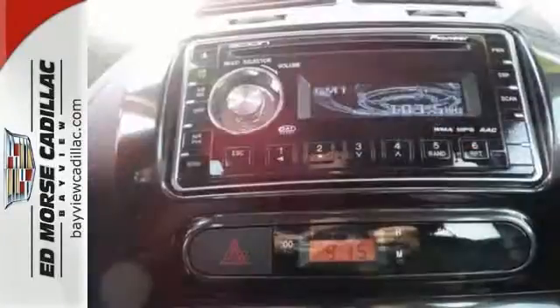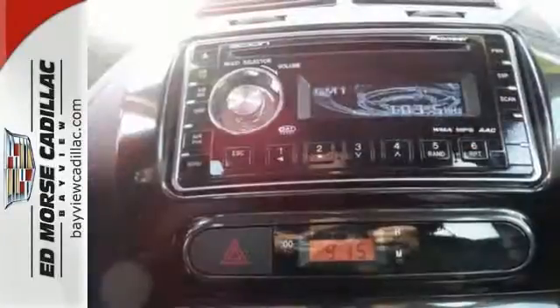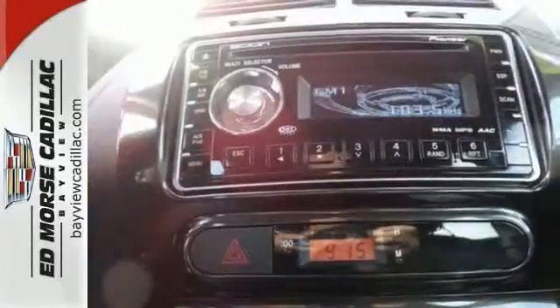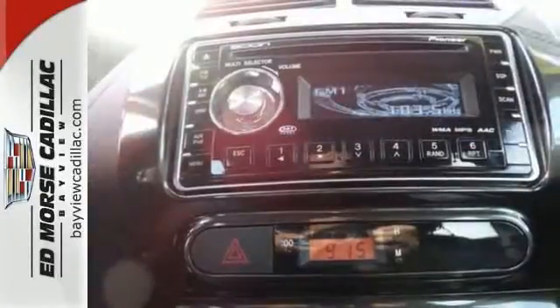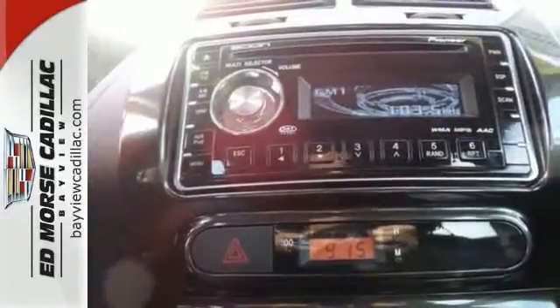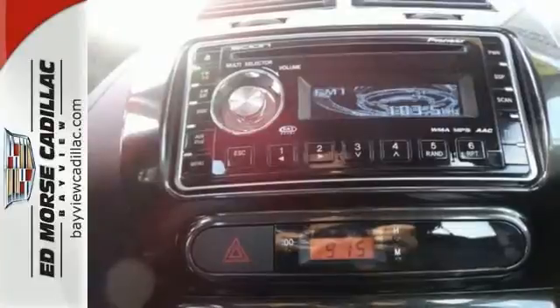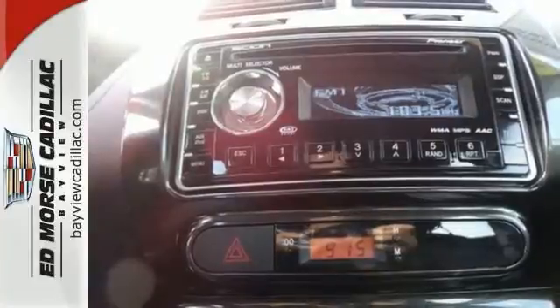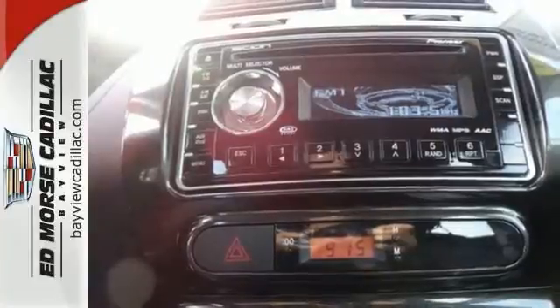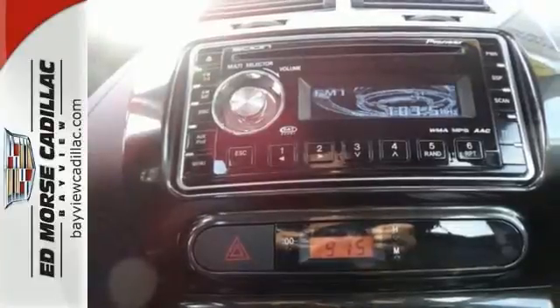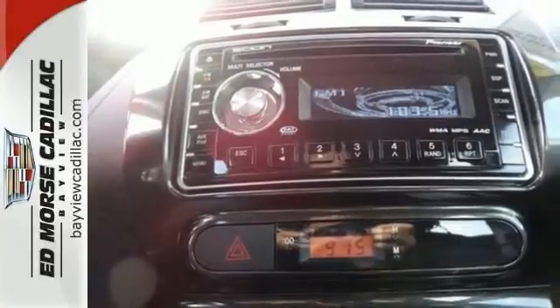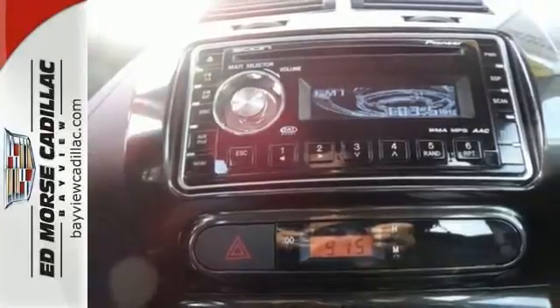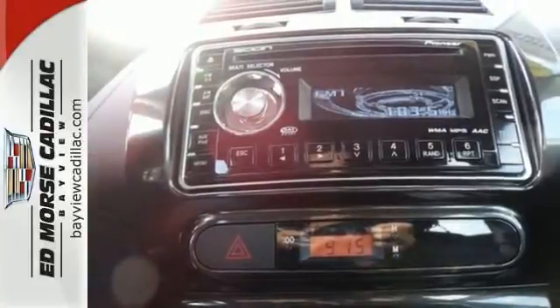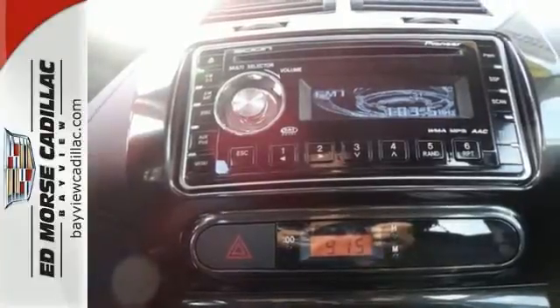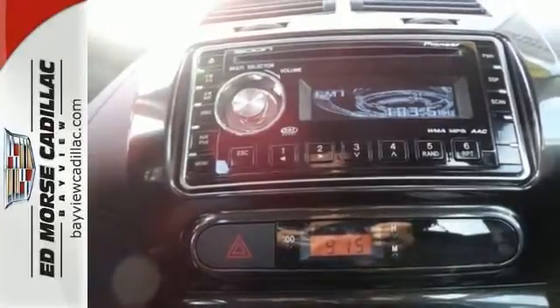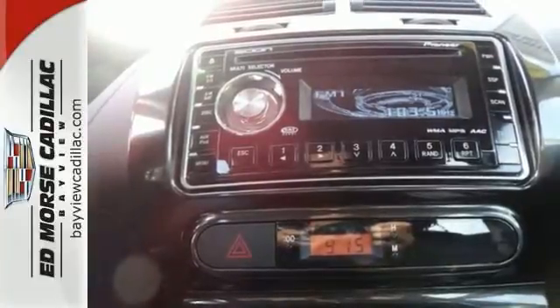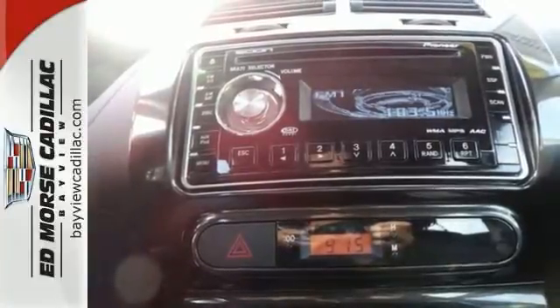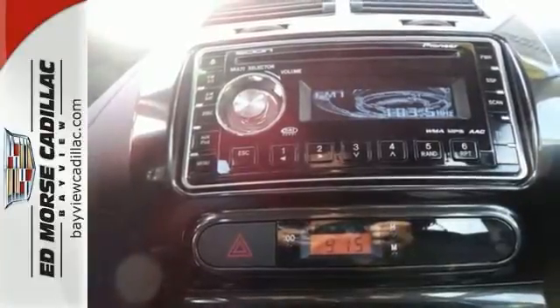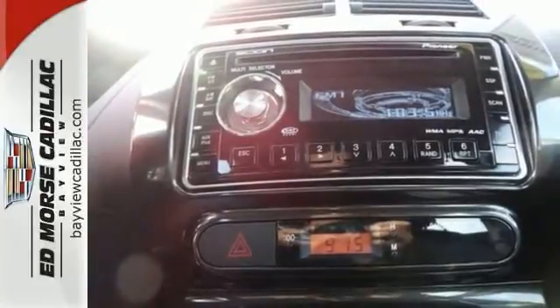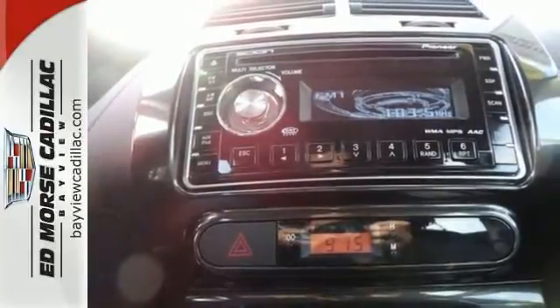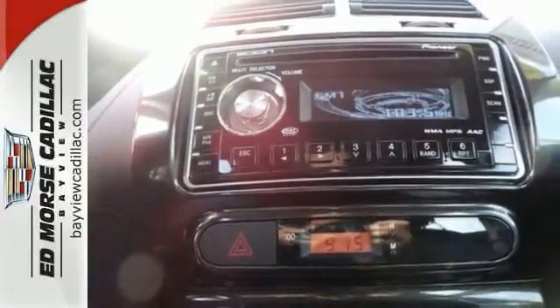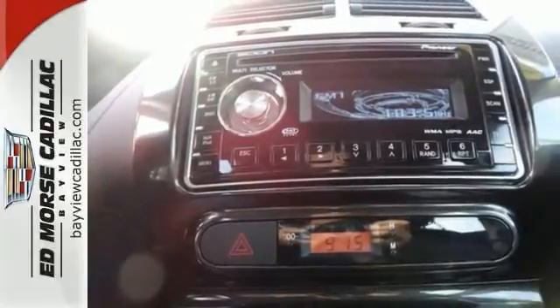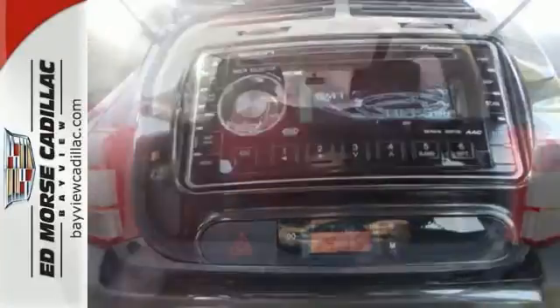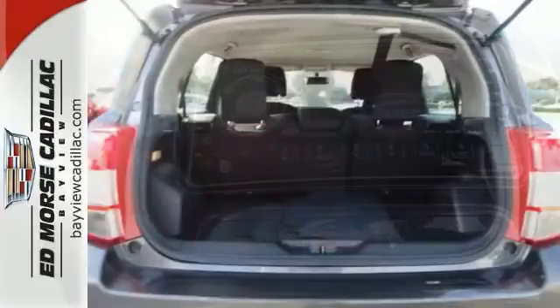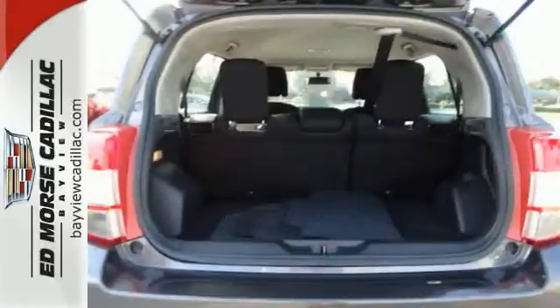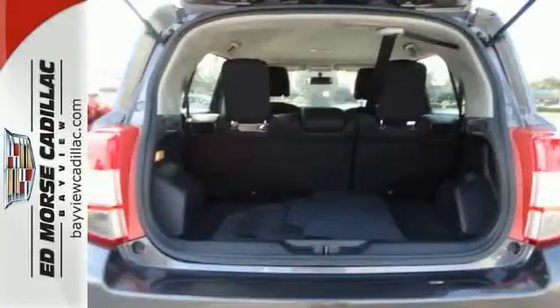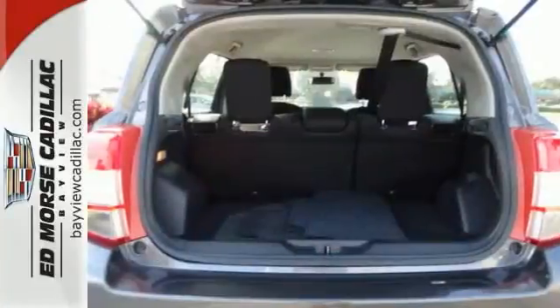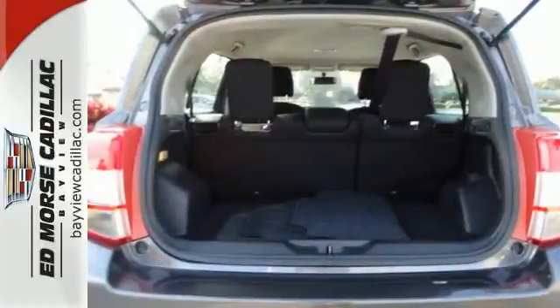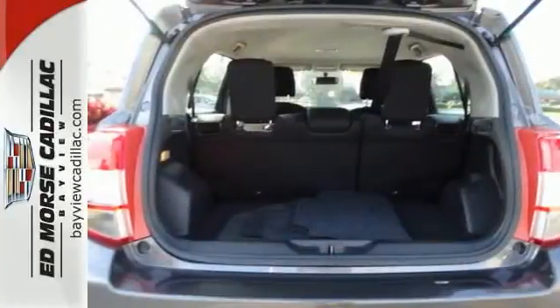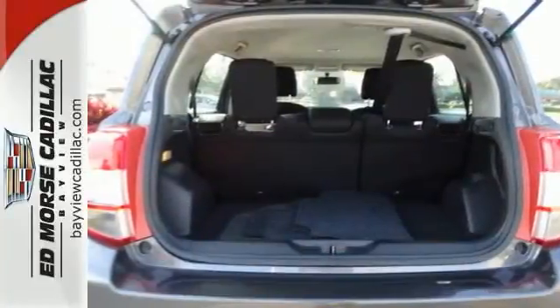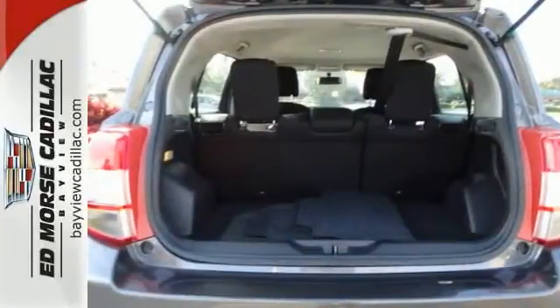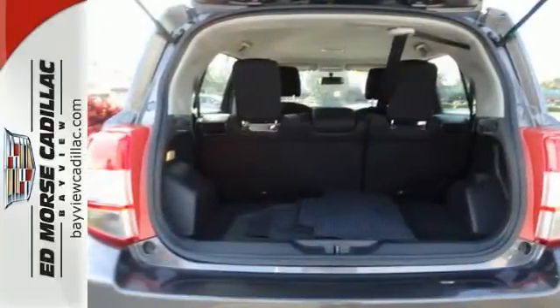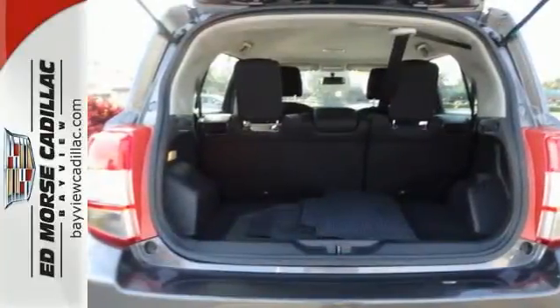Fight against the resistance with the rear spoiler. Travel in style with tinted windows.